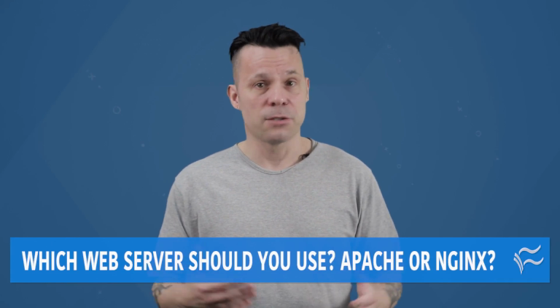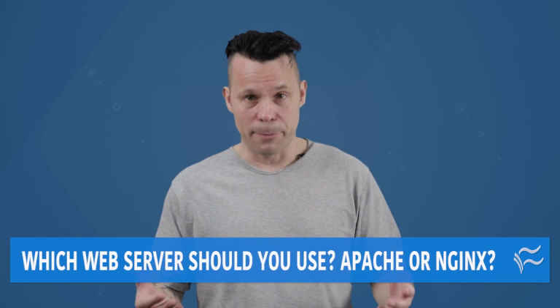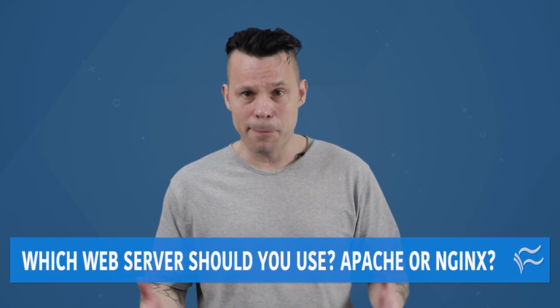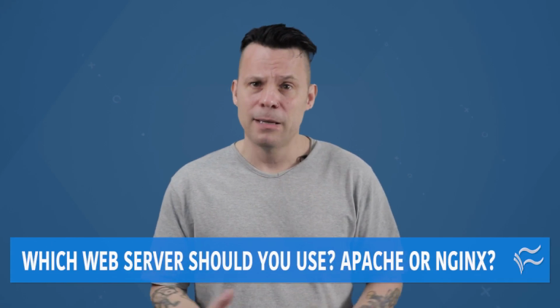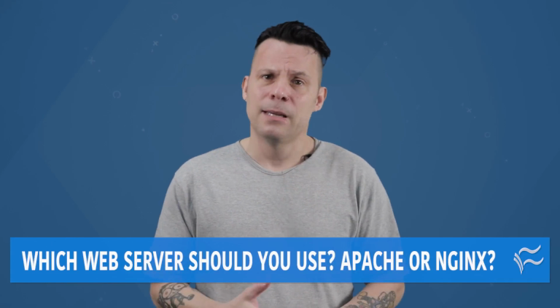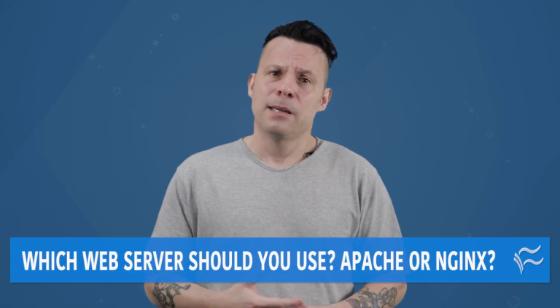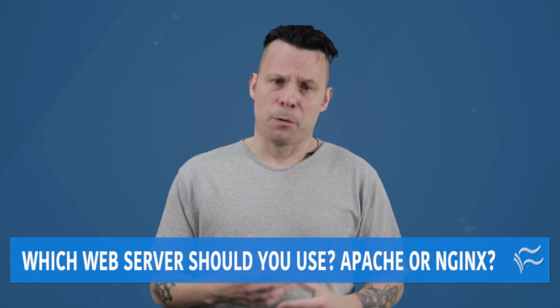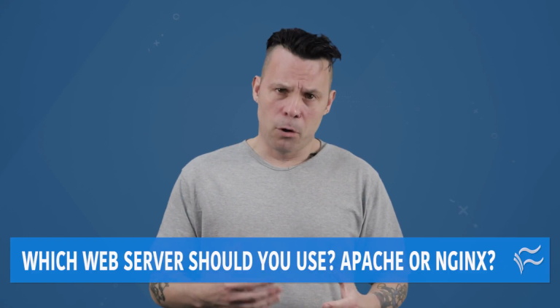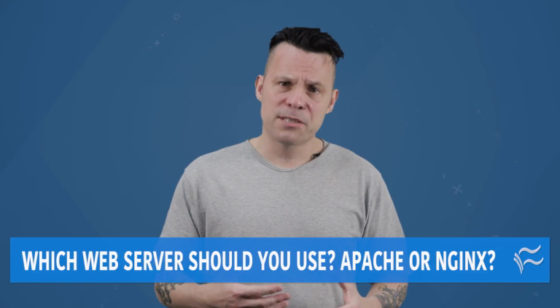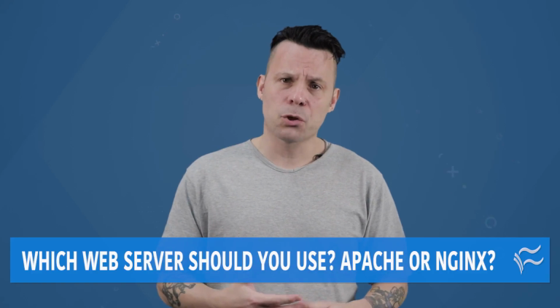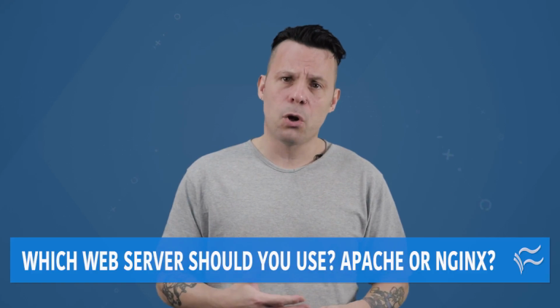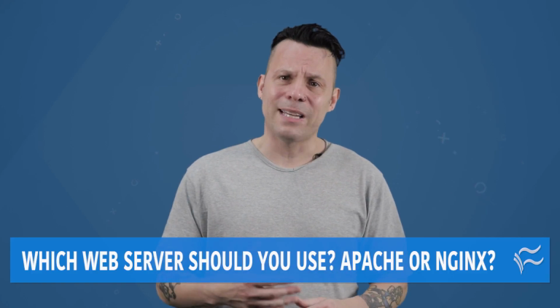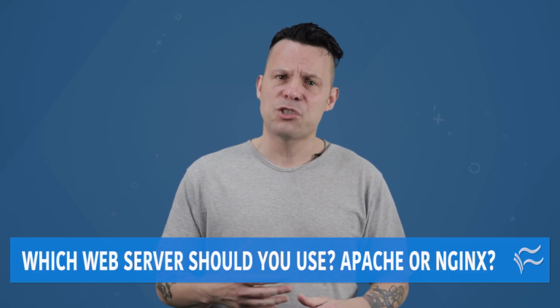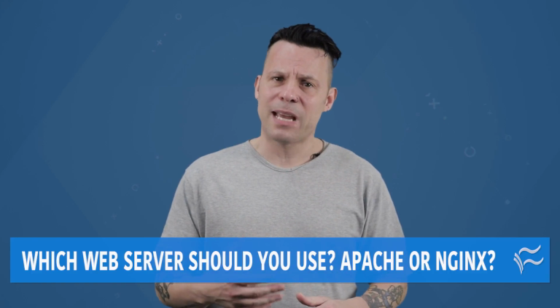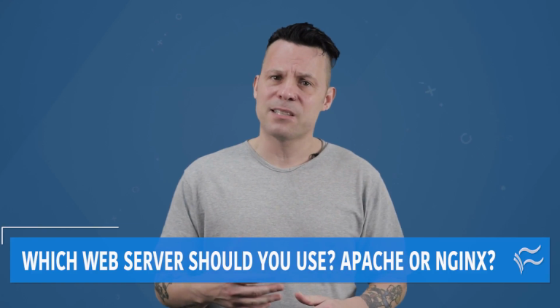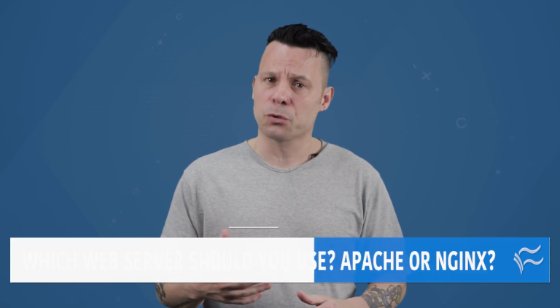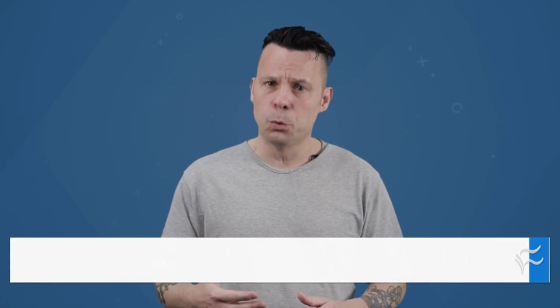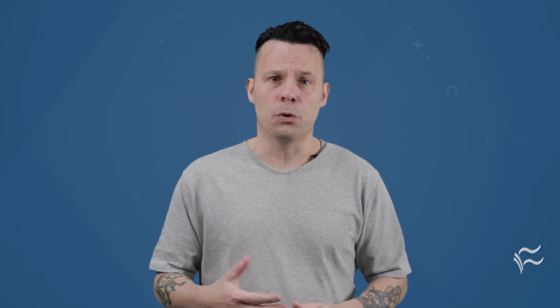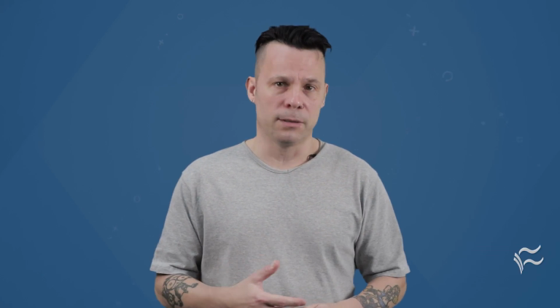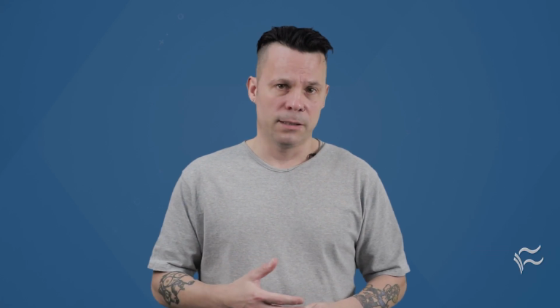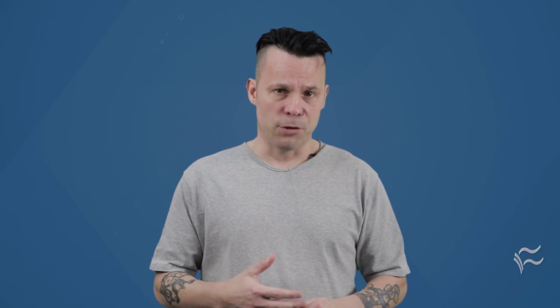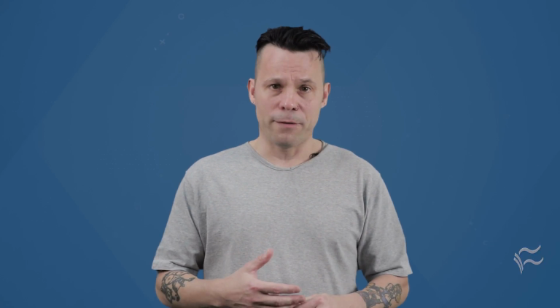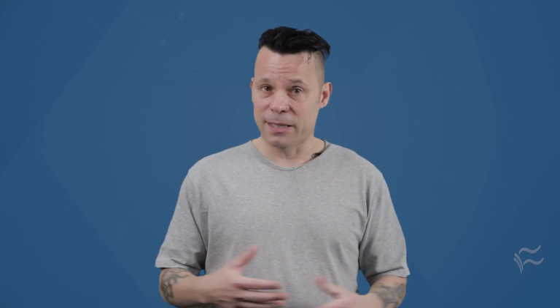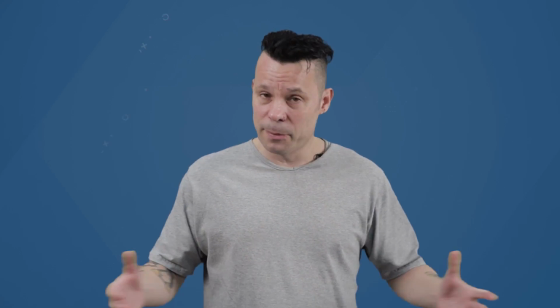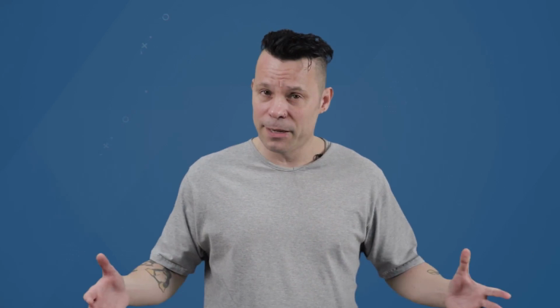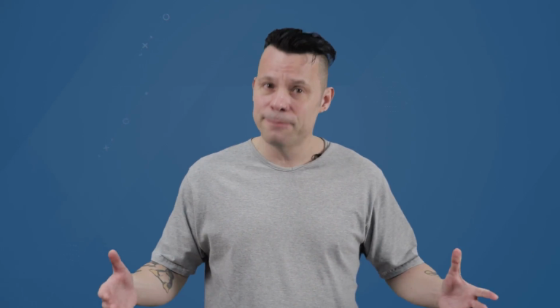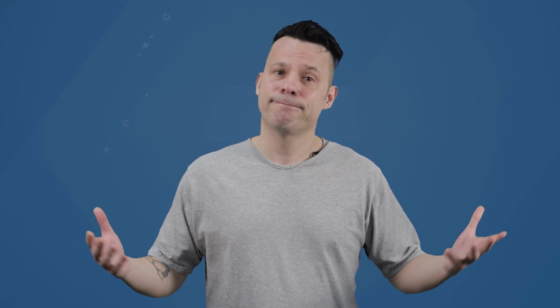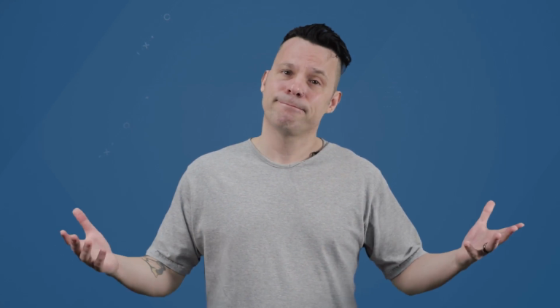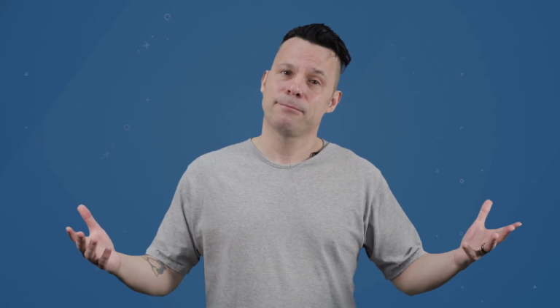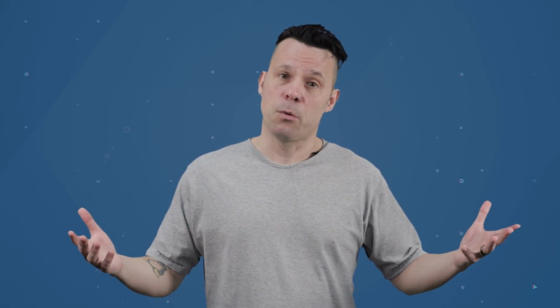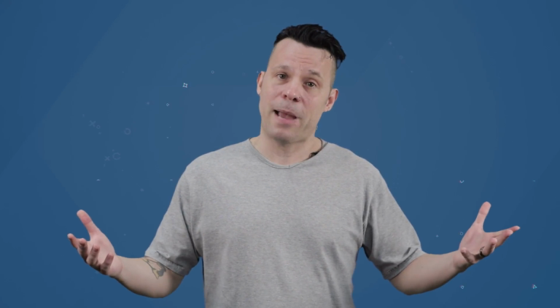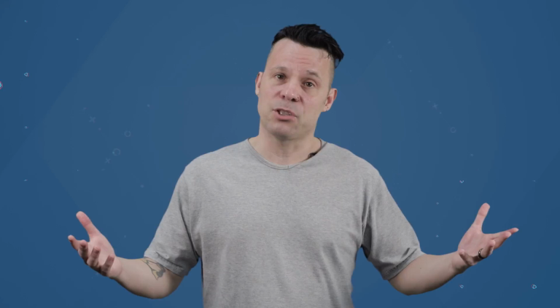To sum it up, if performance is your goal, Nginx is your tool. If you want flexibility, go with Apache.